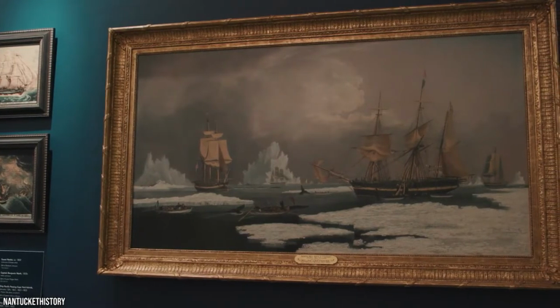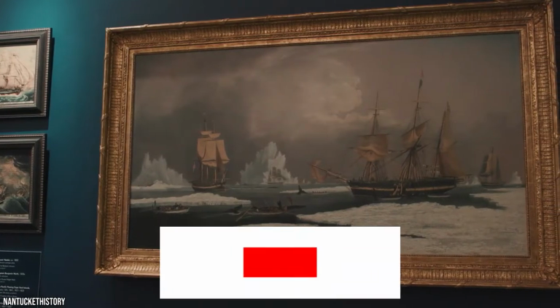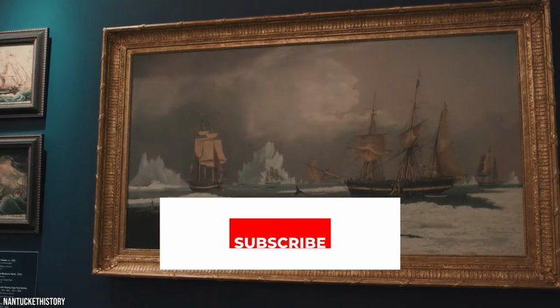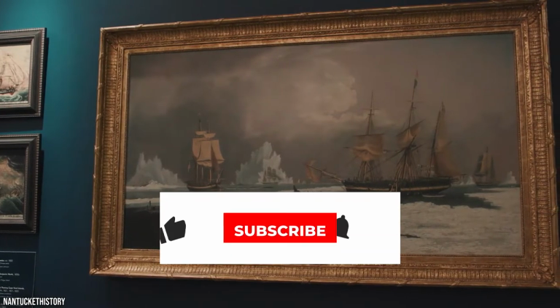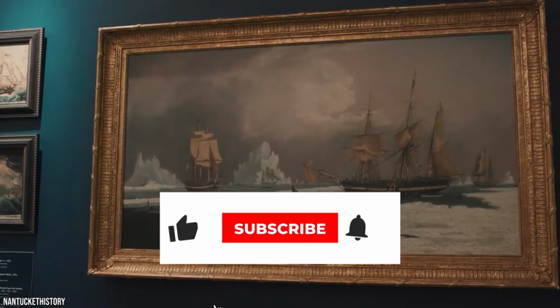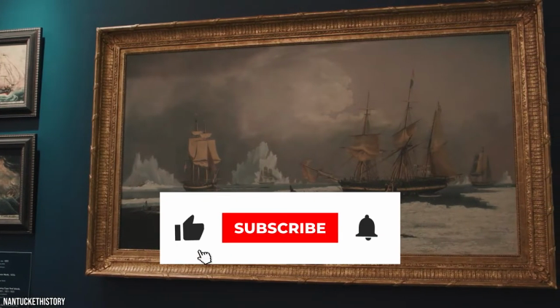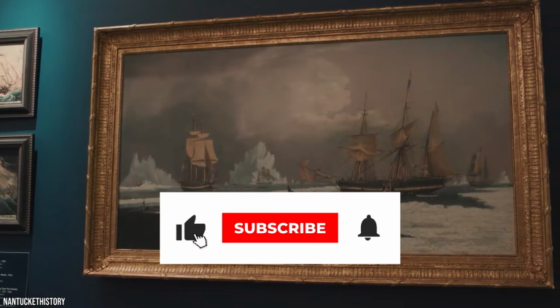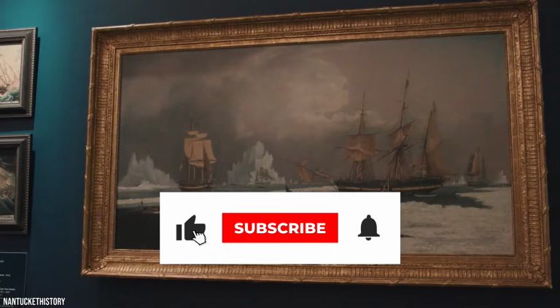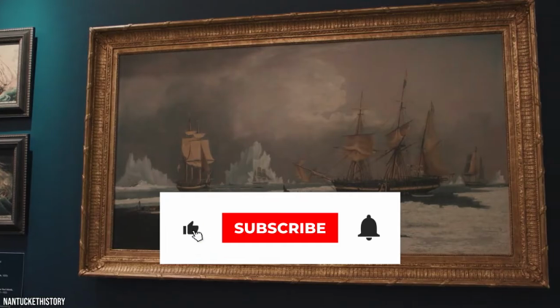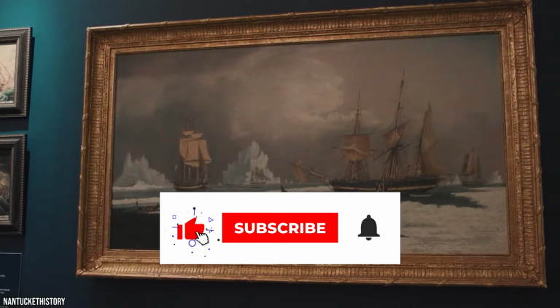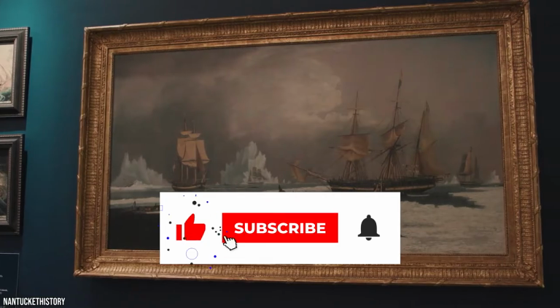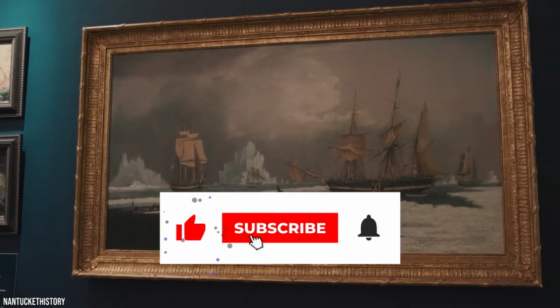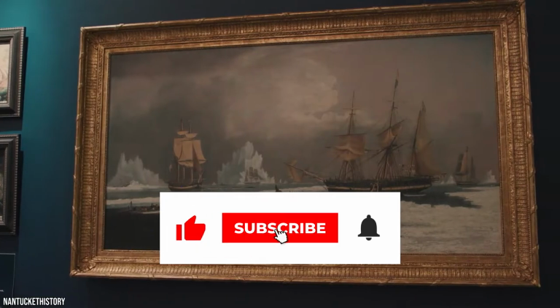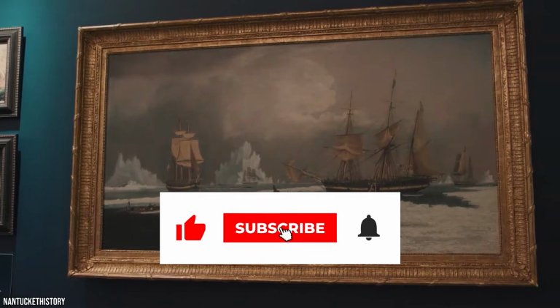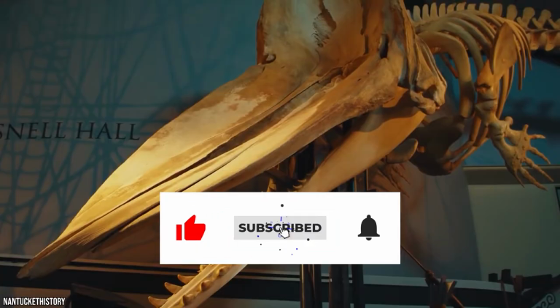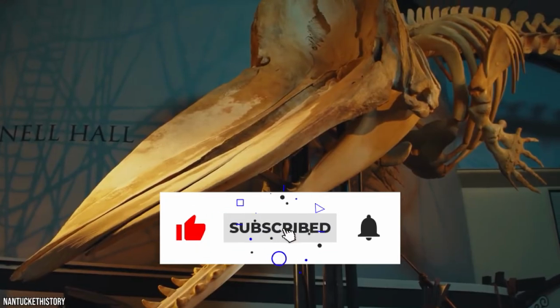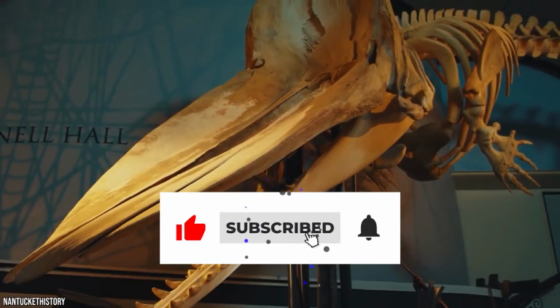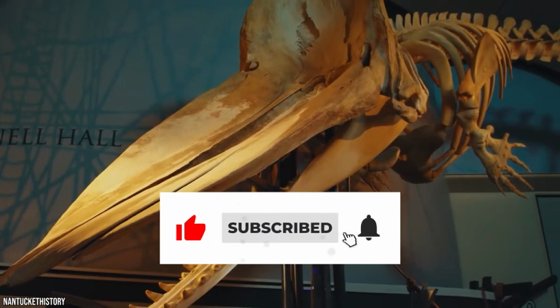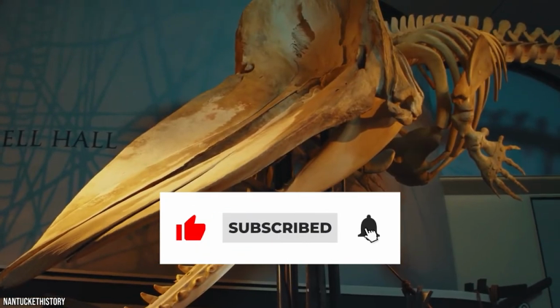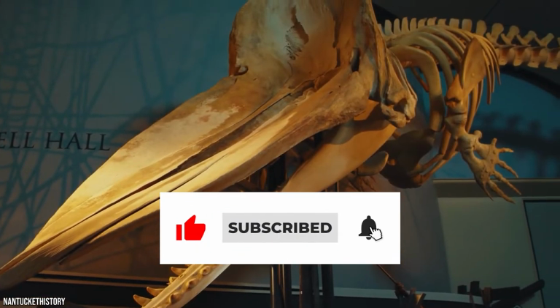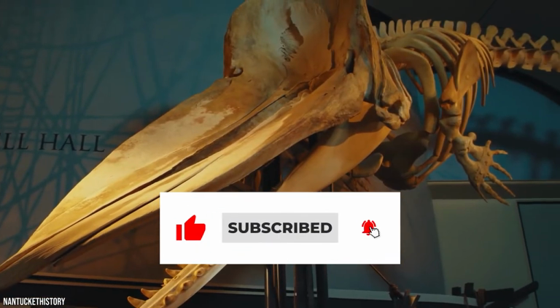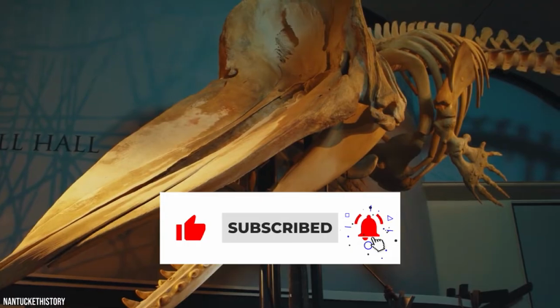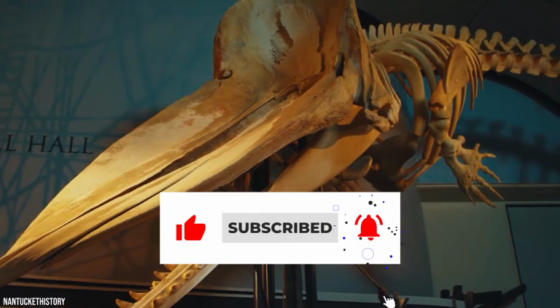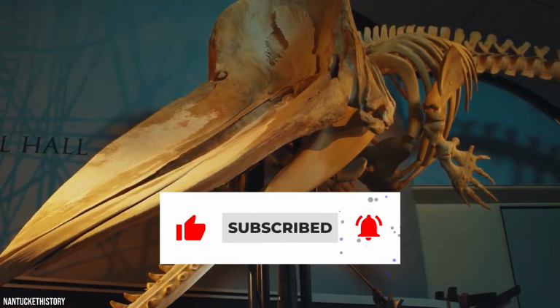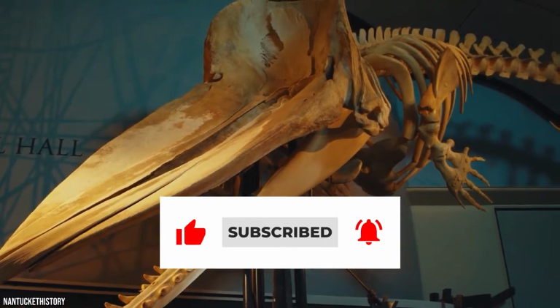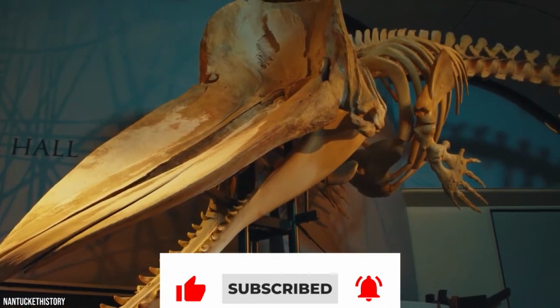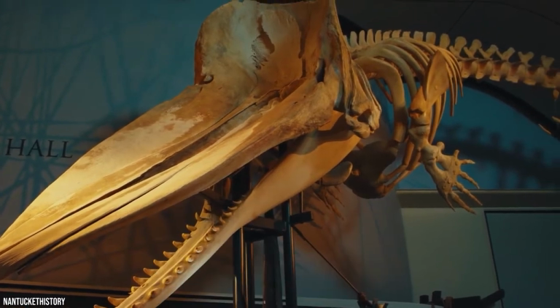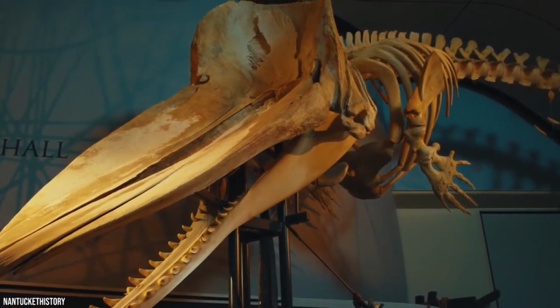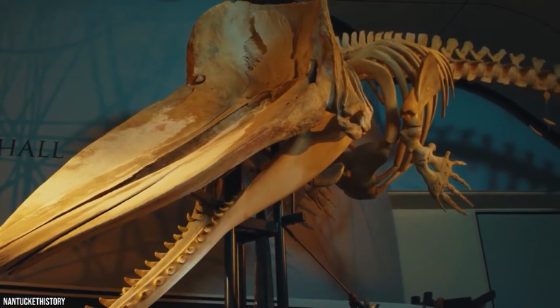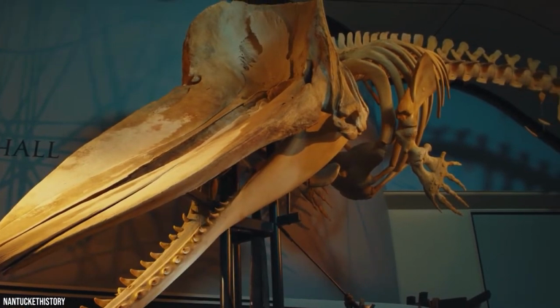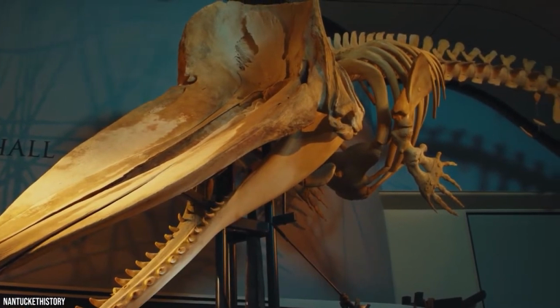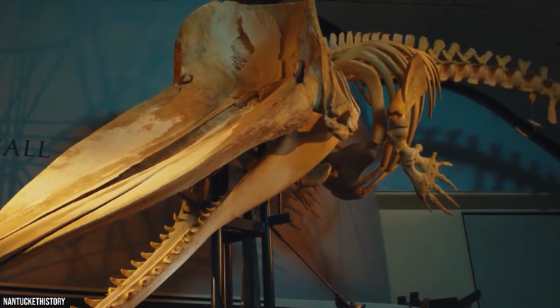Before we tell you more about the best of Nantucket, be sure to give this video a like and subscribe to ViewCation if you haven't already.